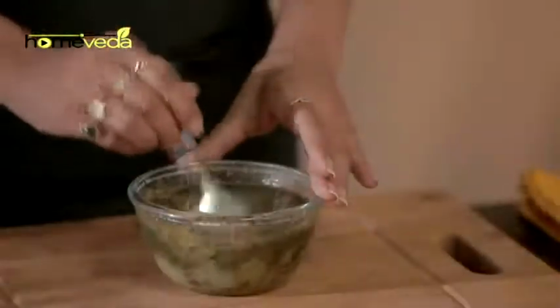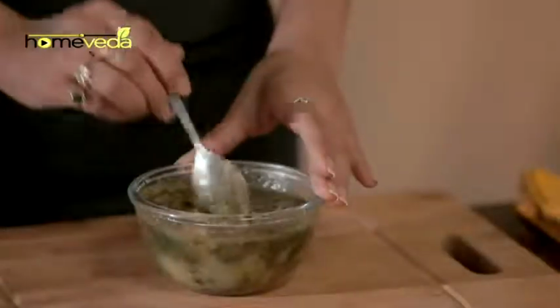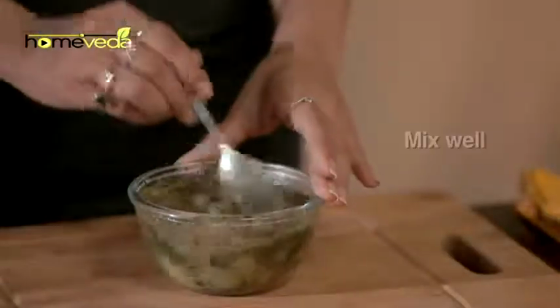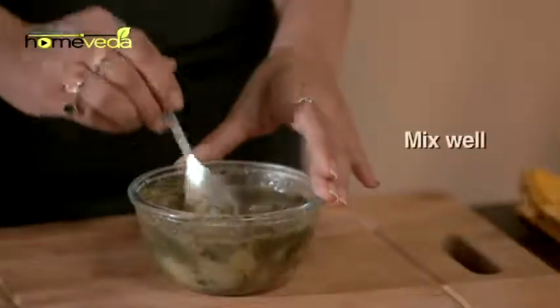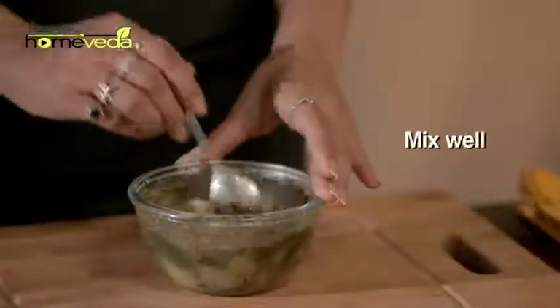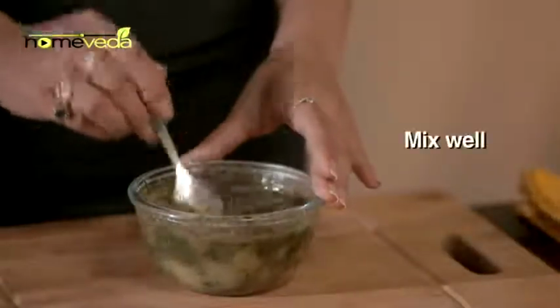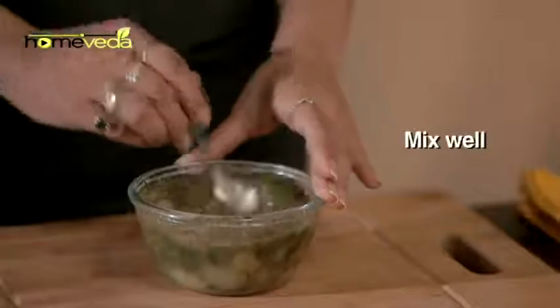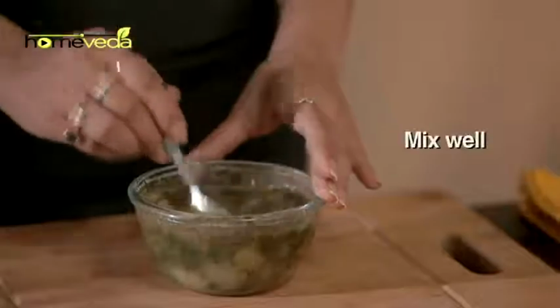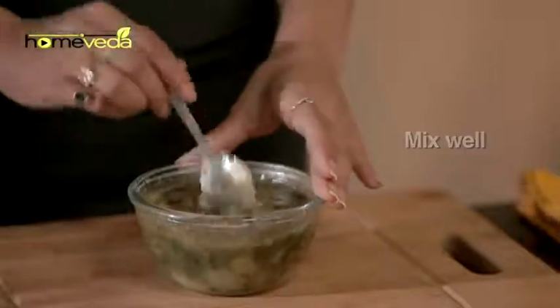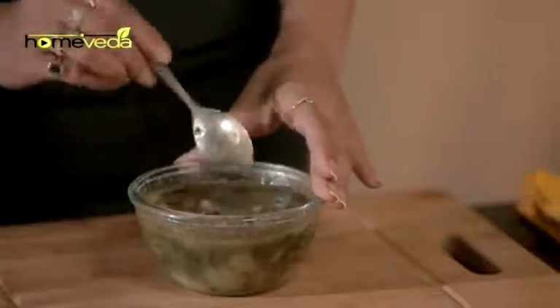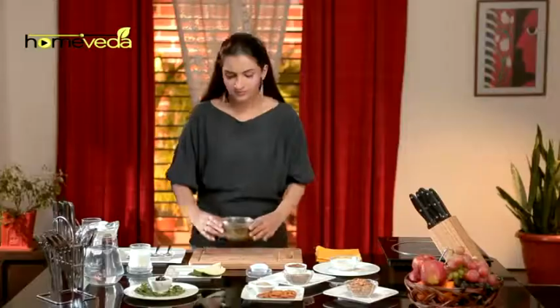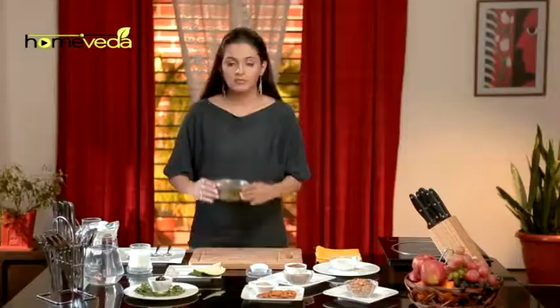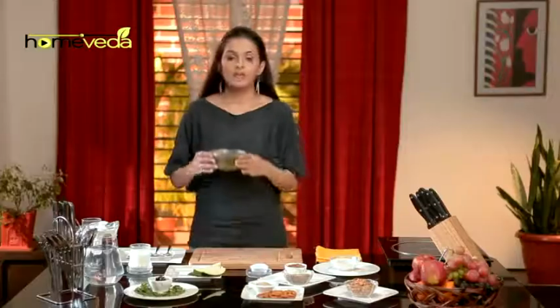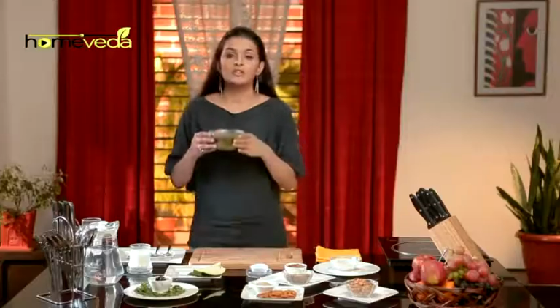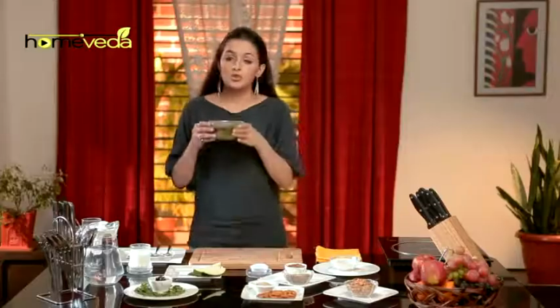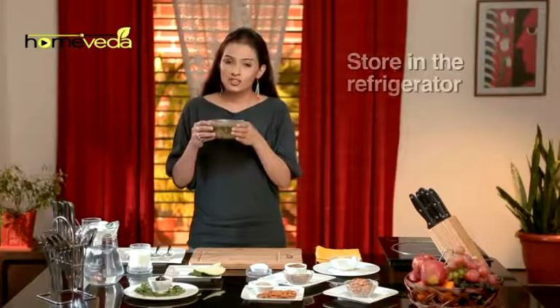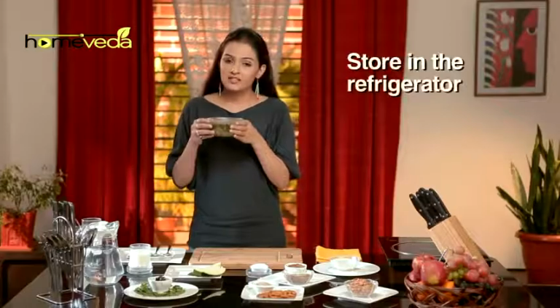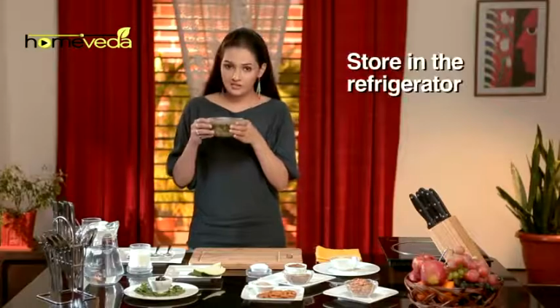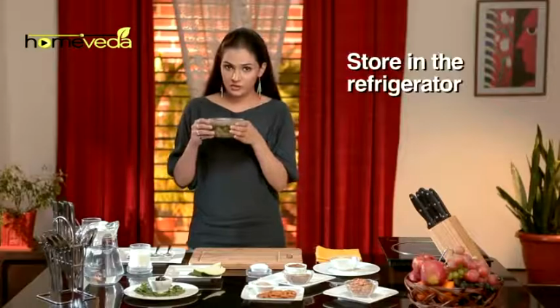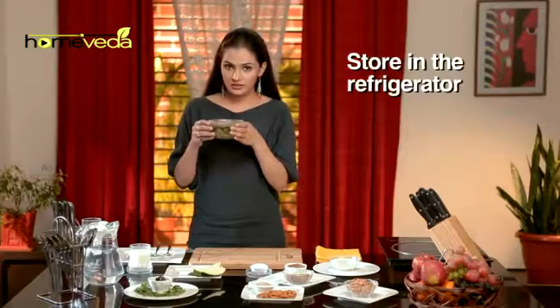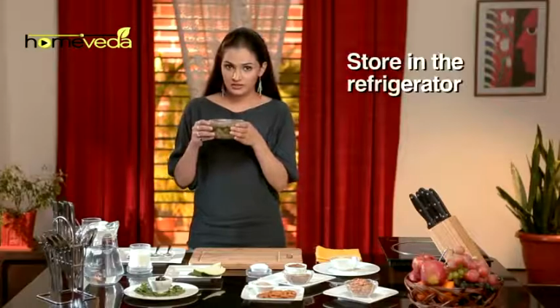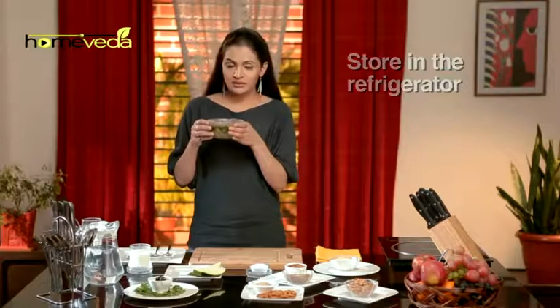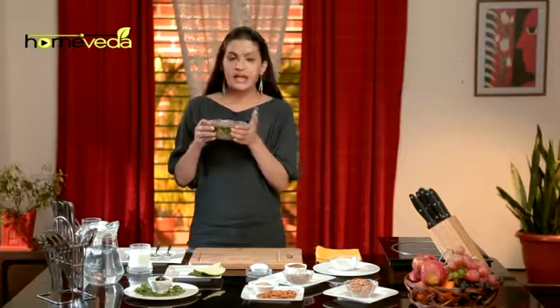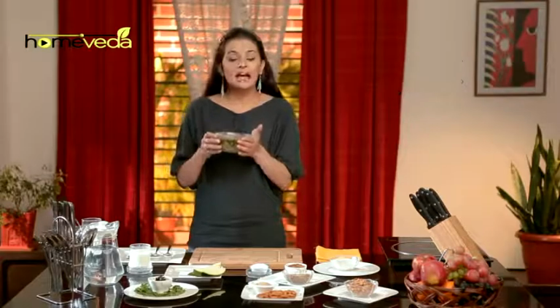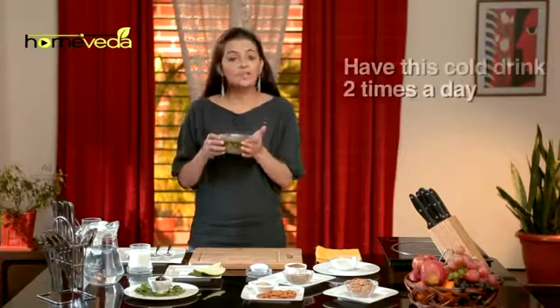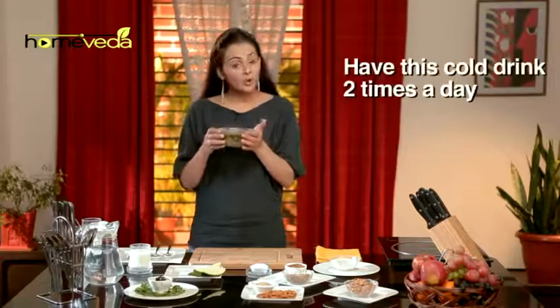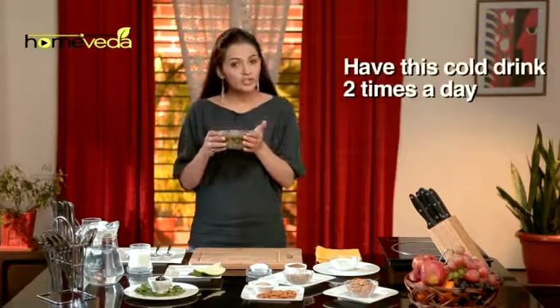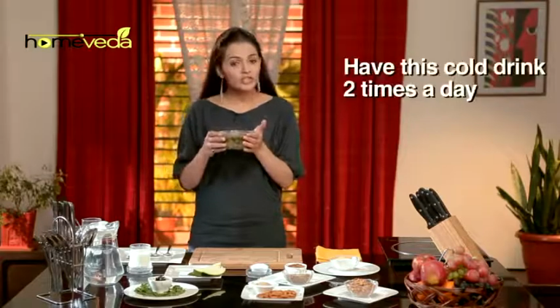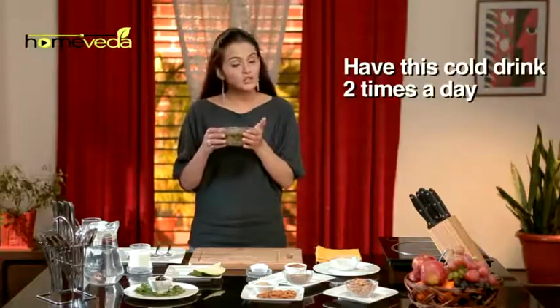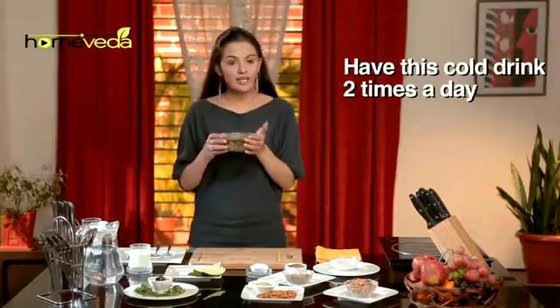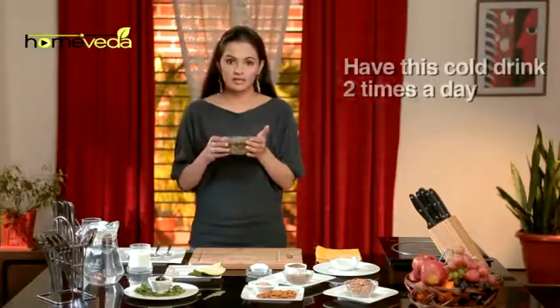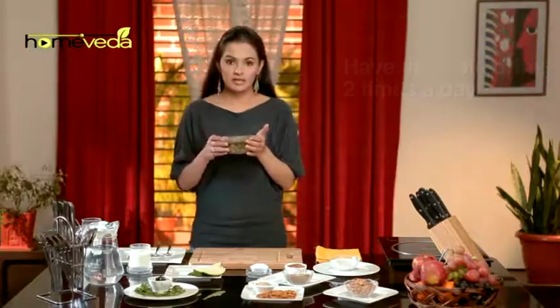Mix it well and store in the refrigerator. Have this cold drink 2 times a day.